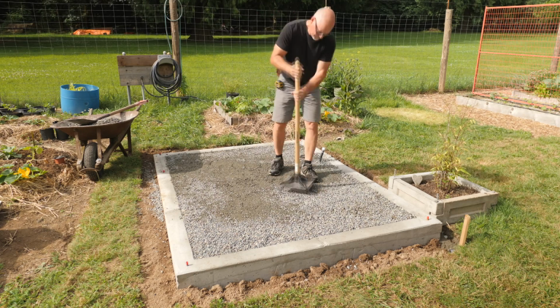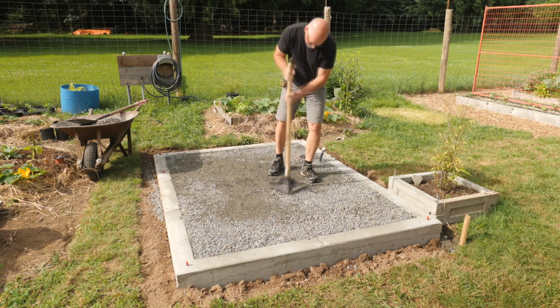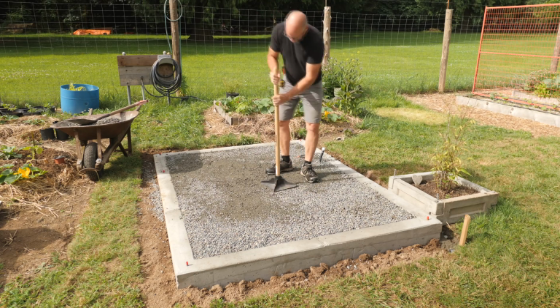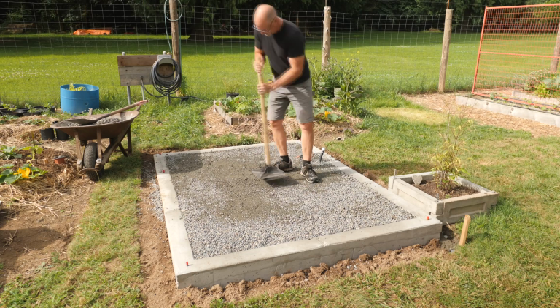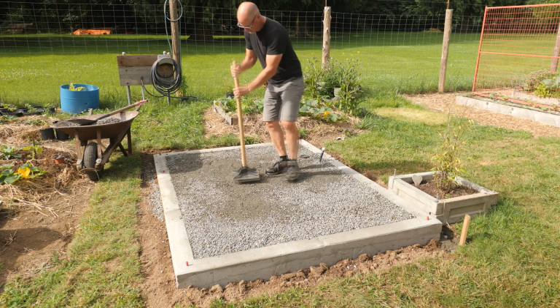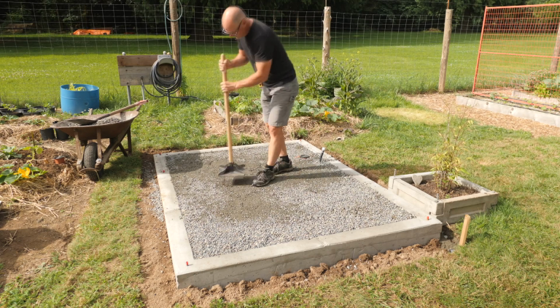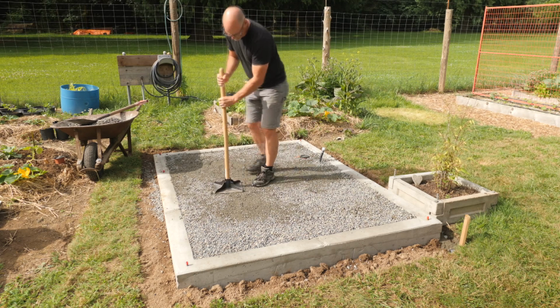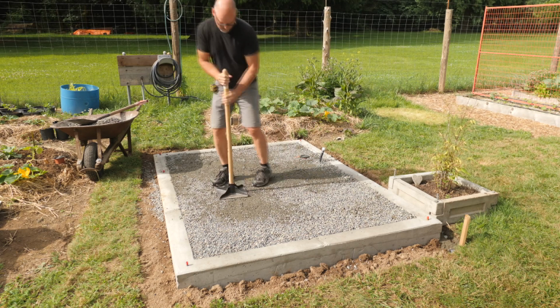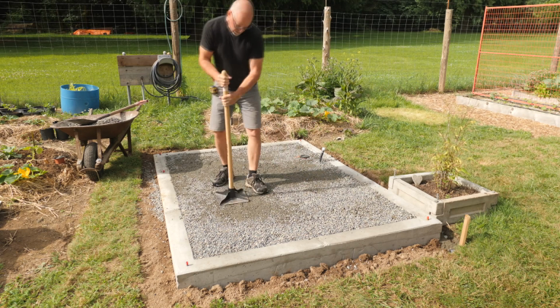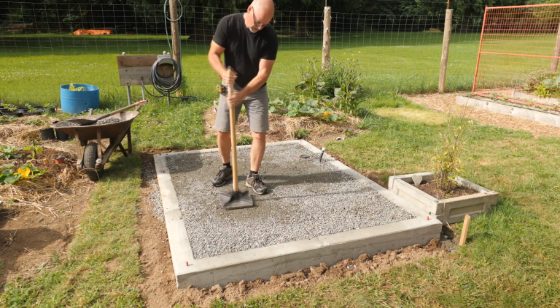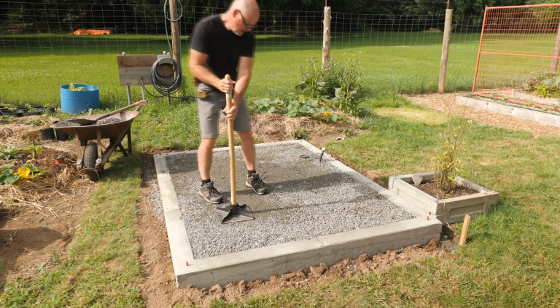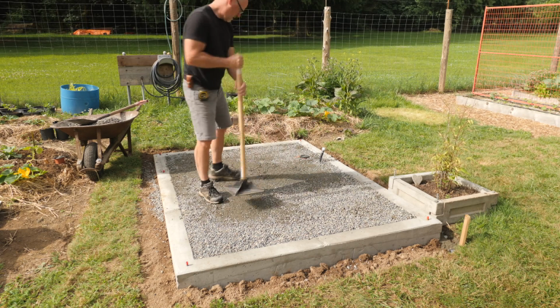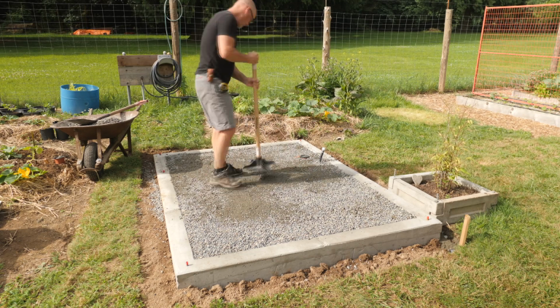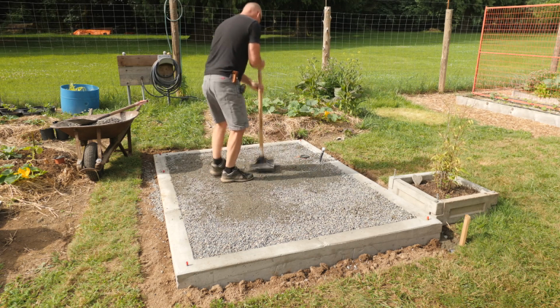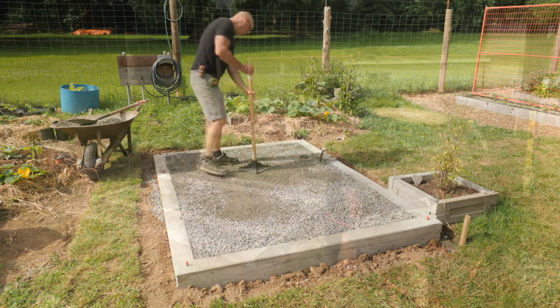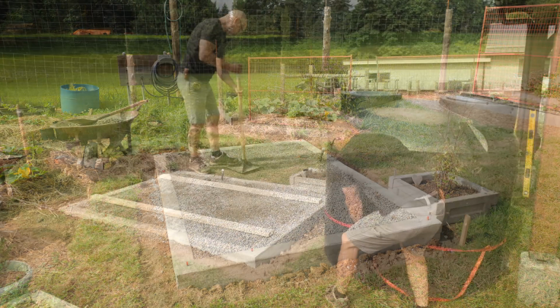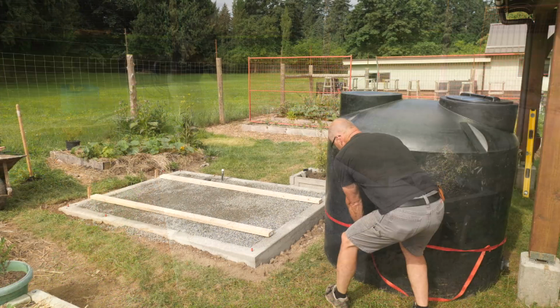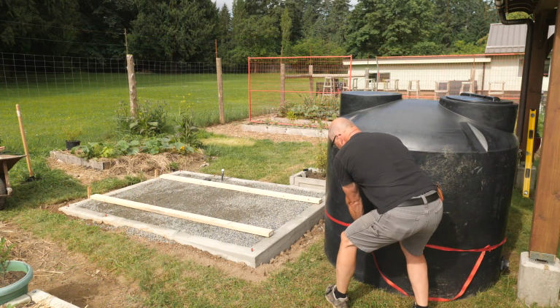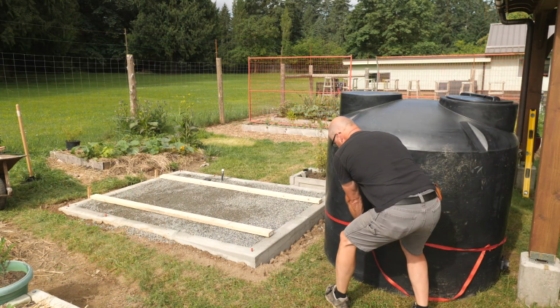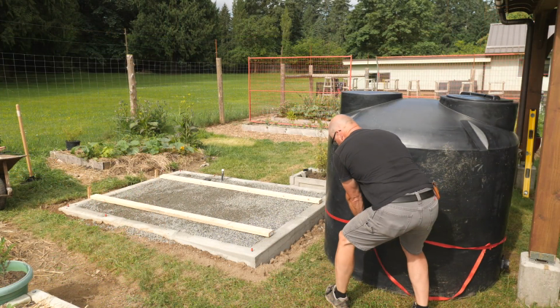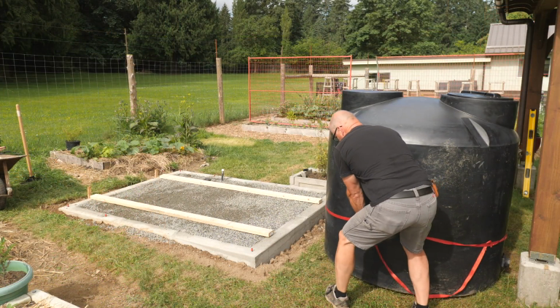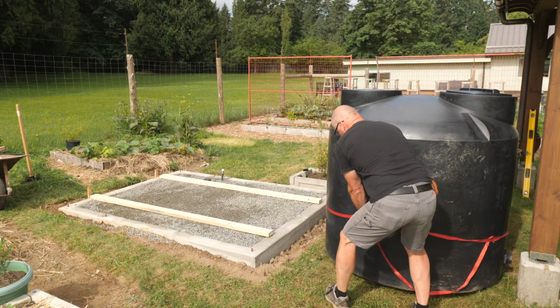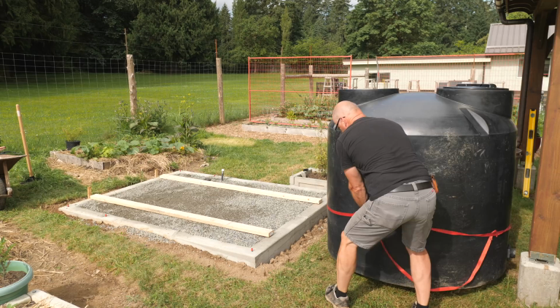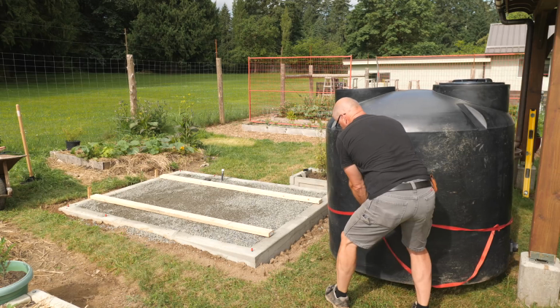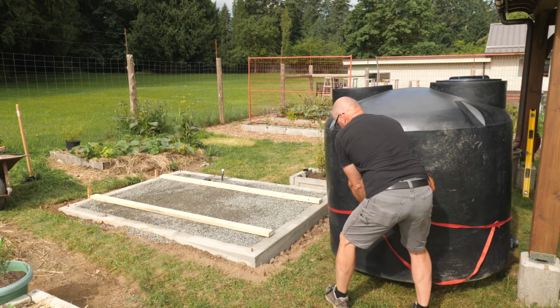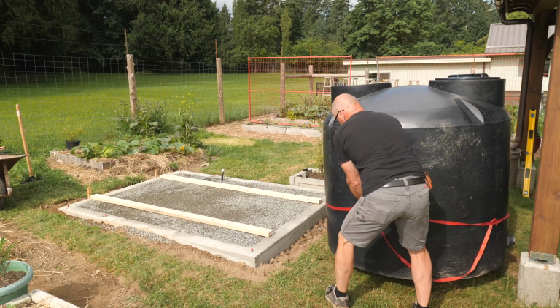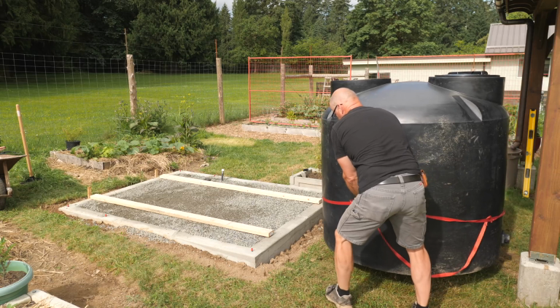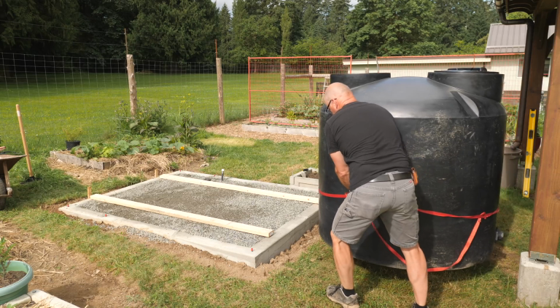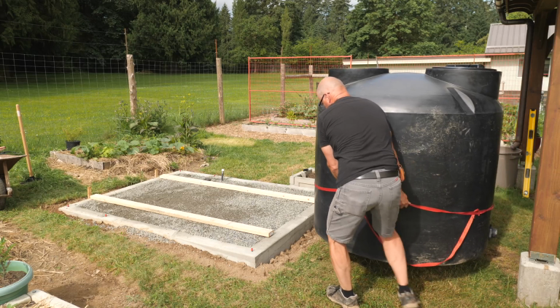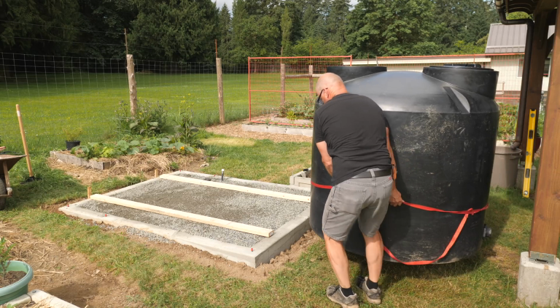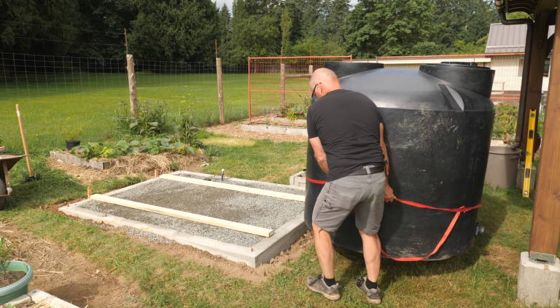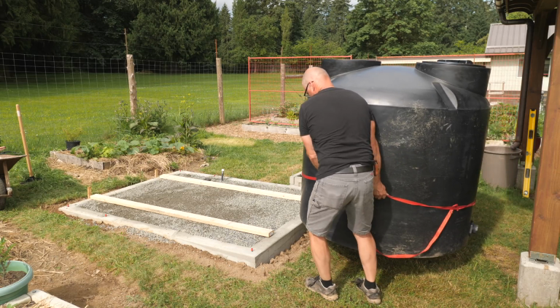Once the gravel is packed and leveled, we can set the tank in place.